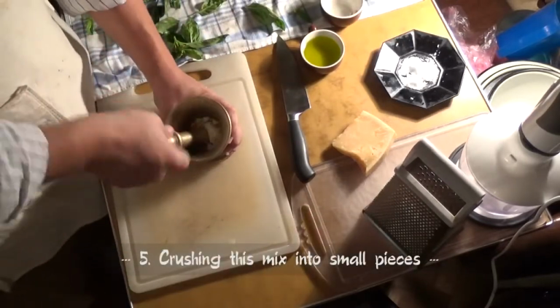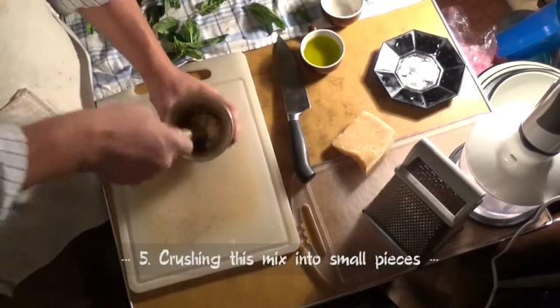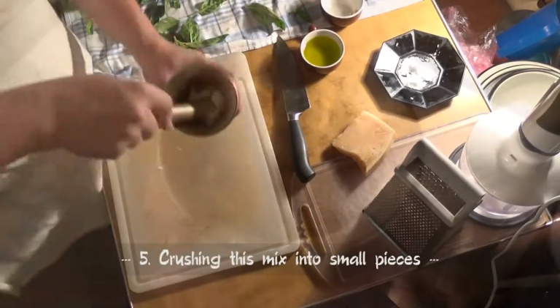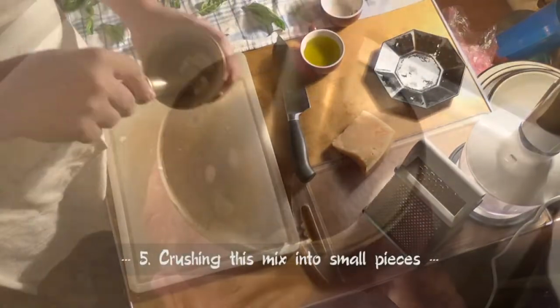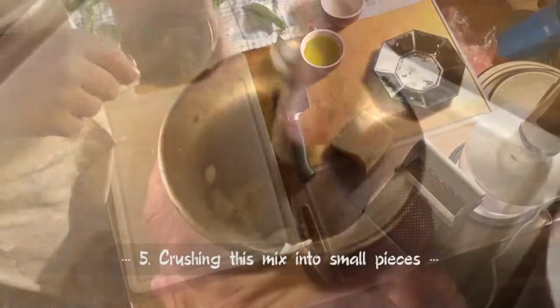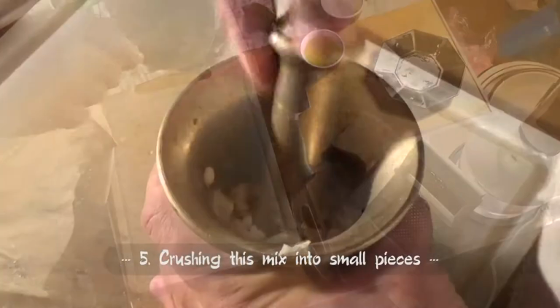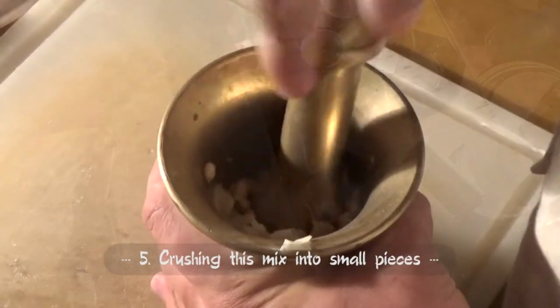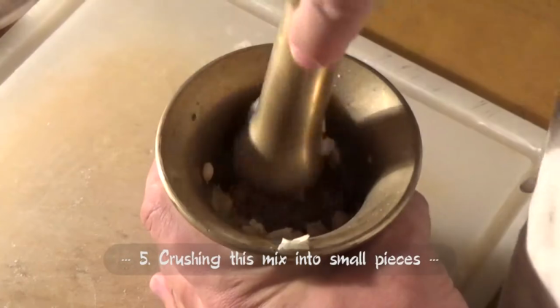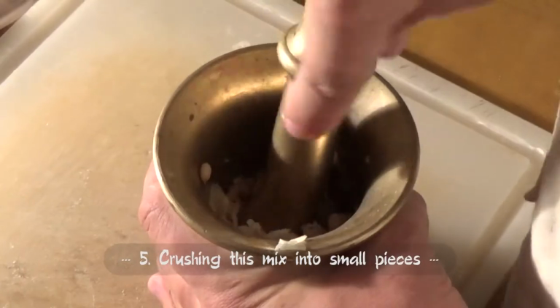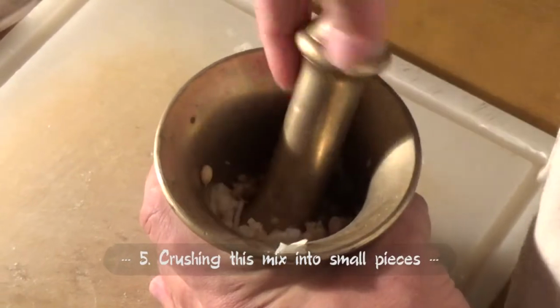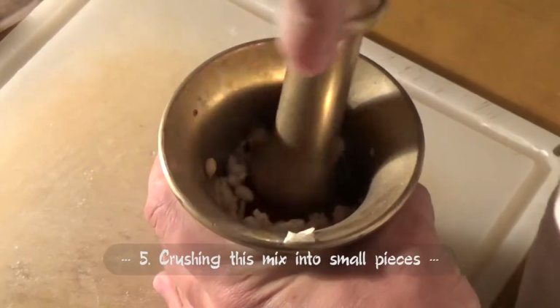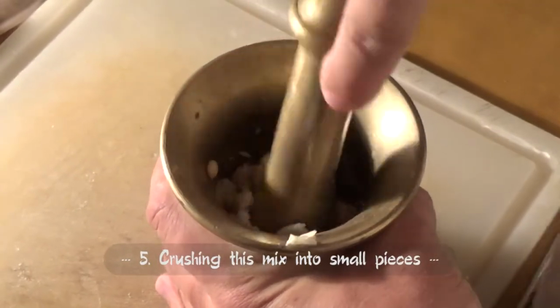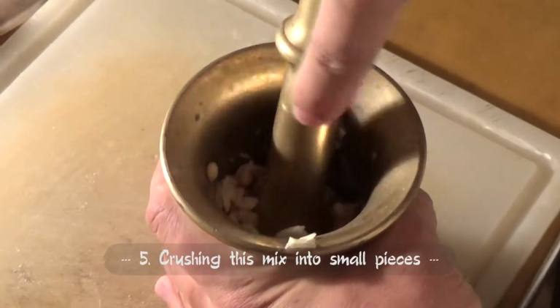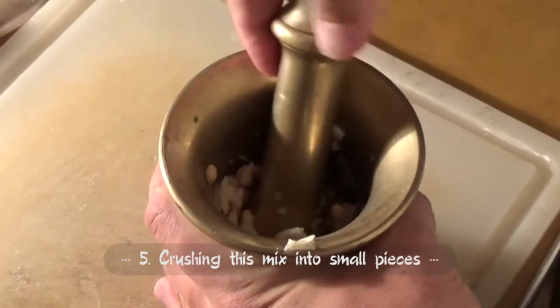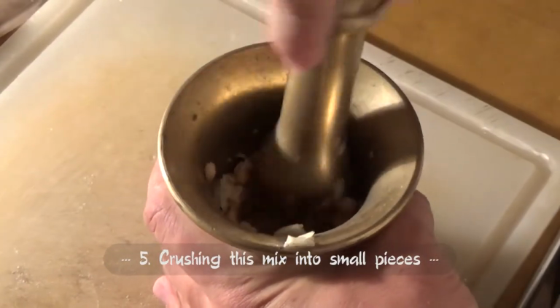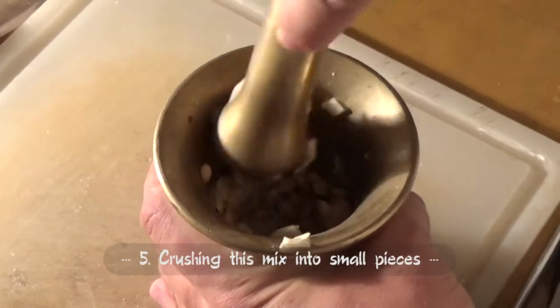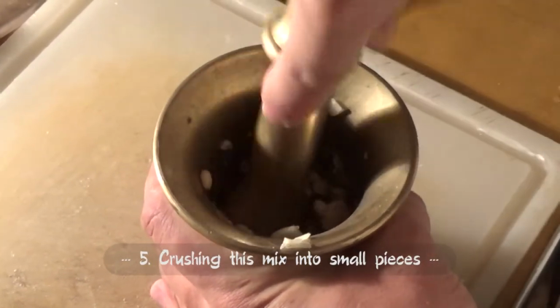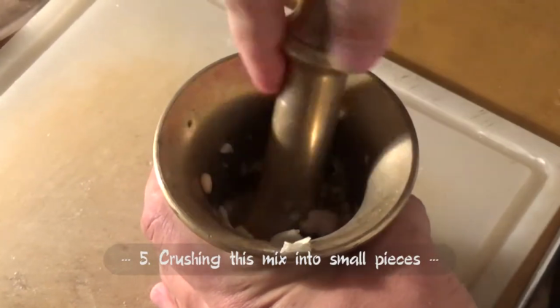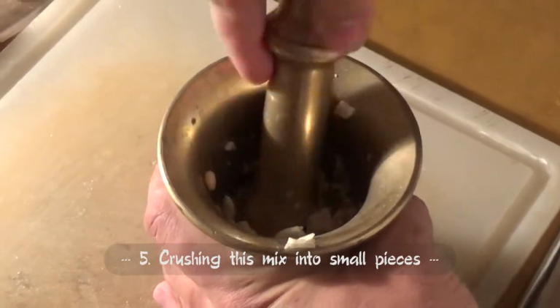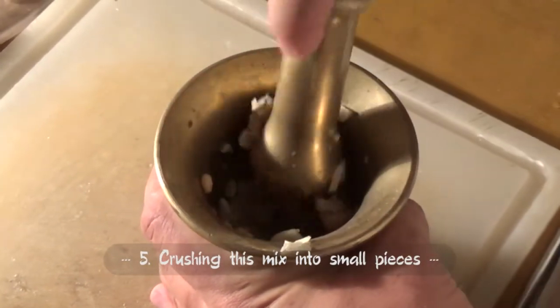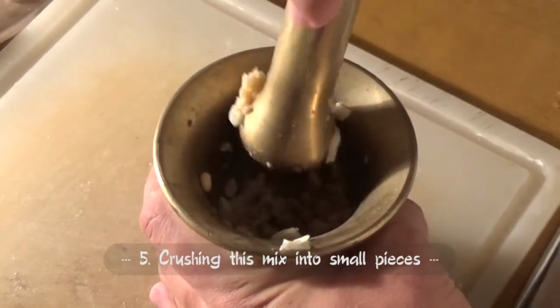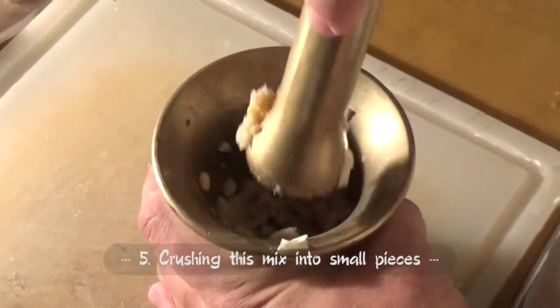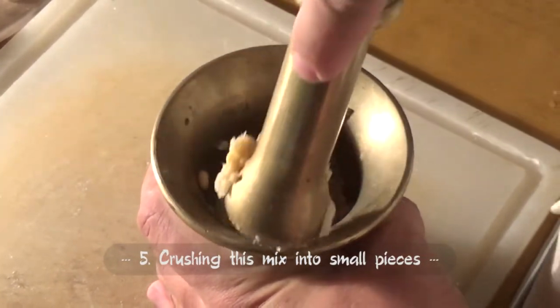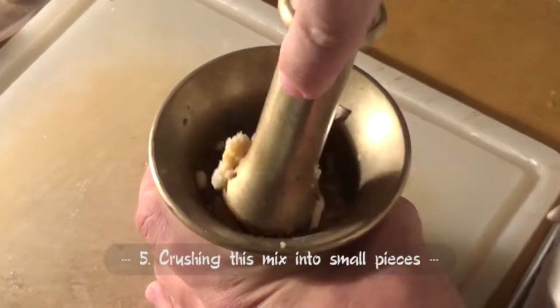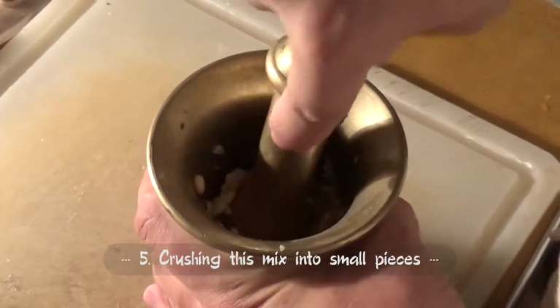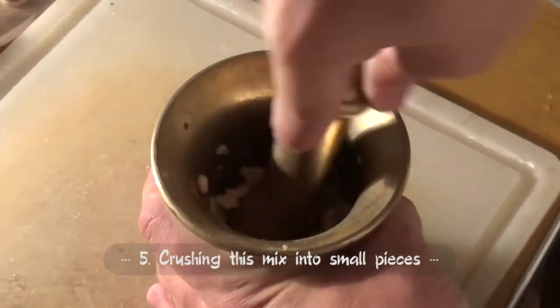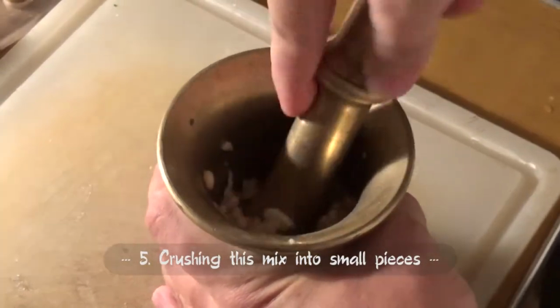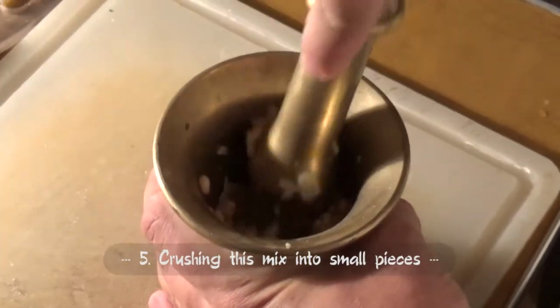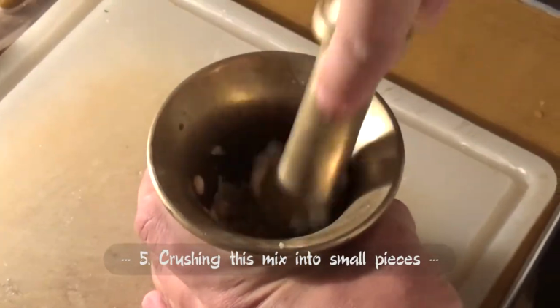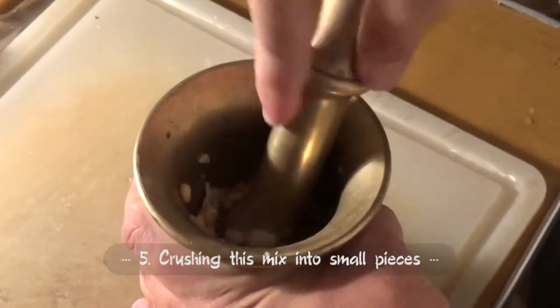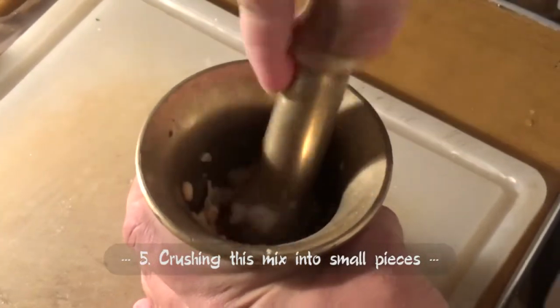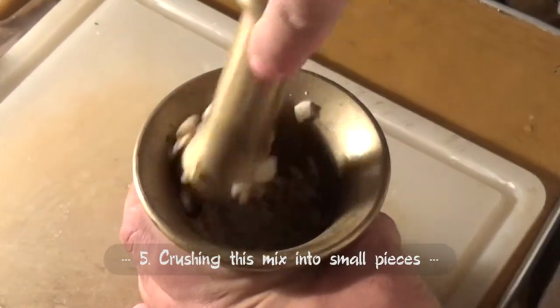It's important not to make a cream consistency — let some small pieces be seen inside.